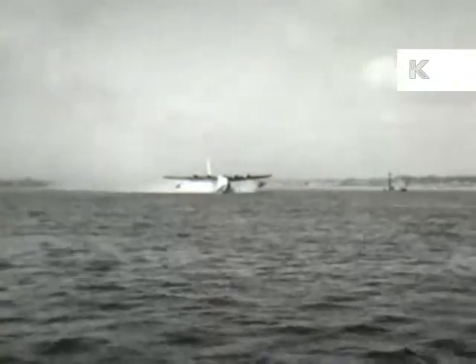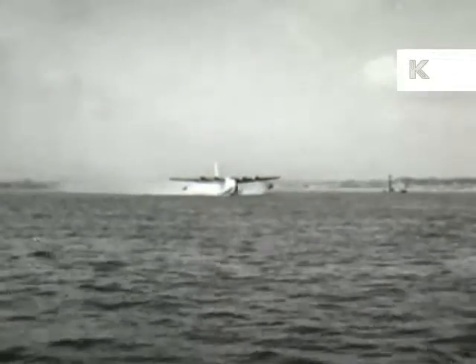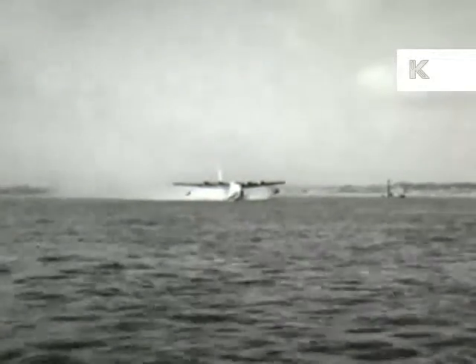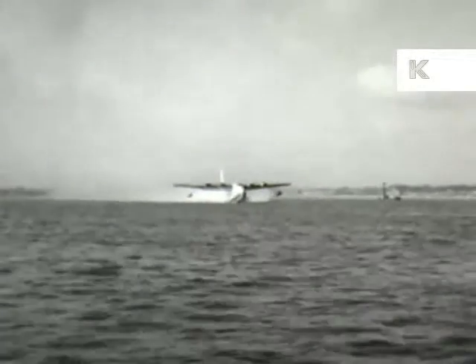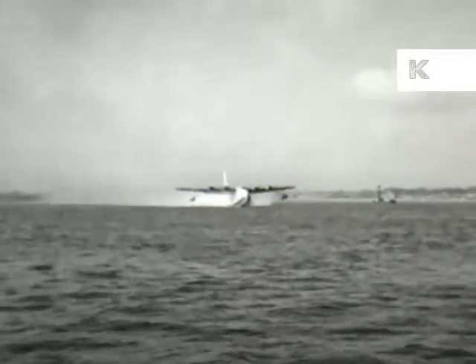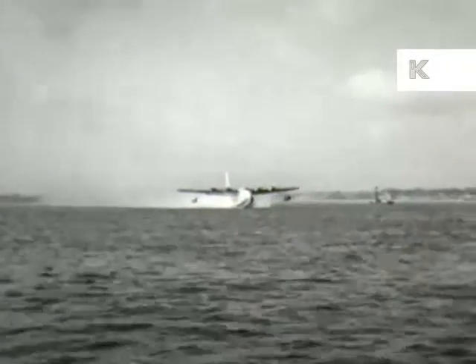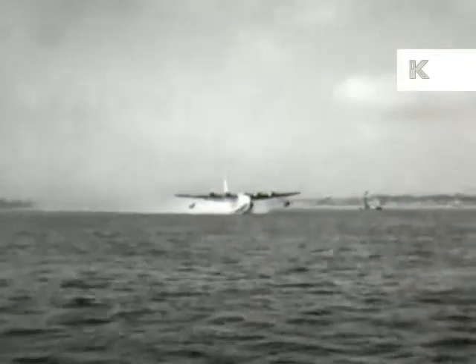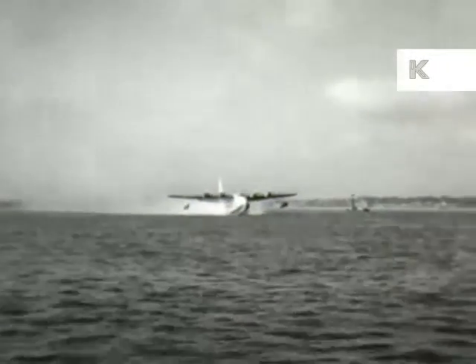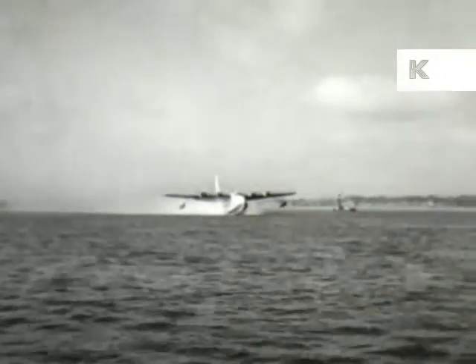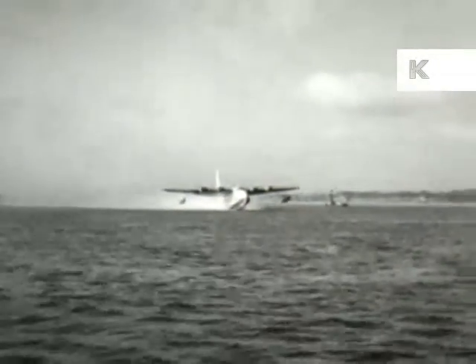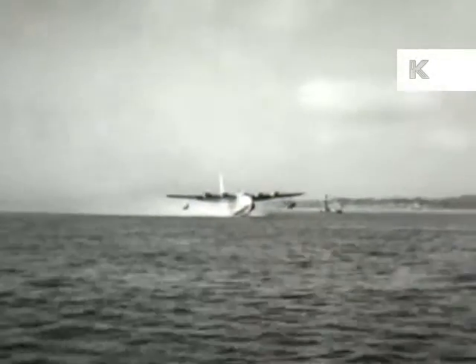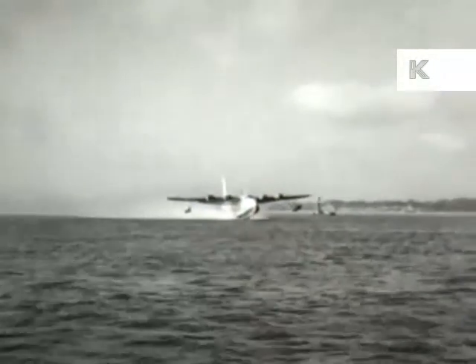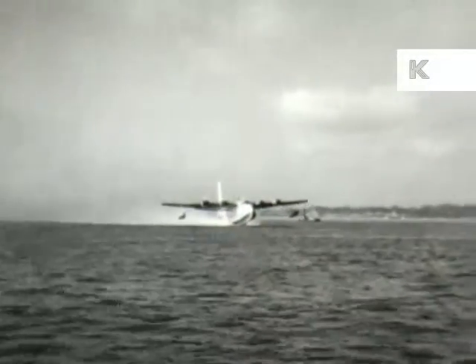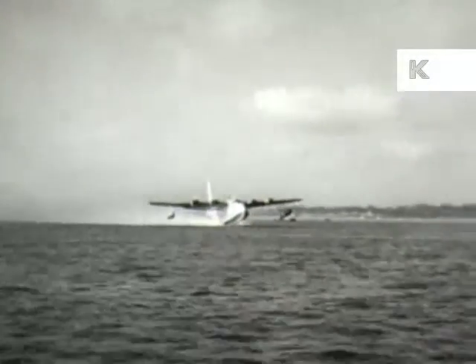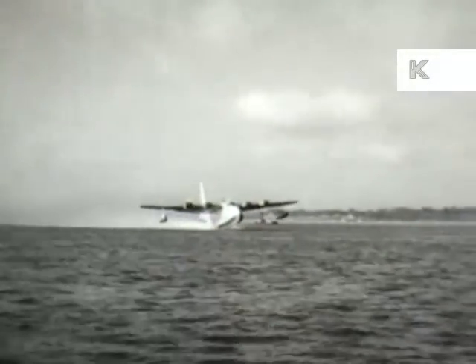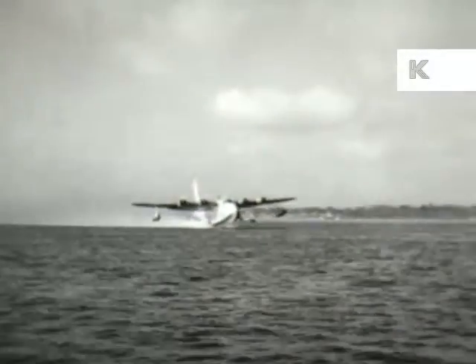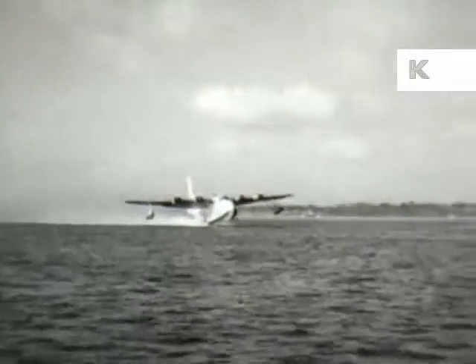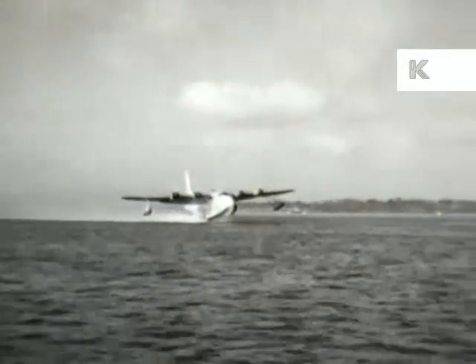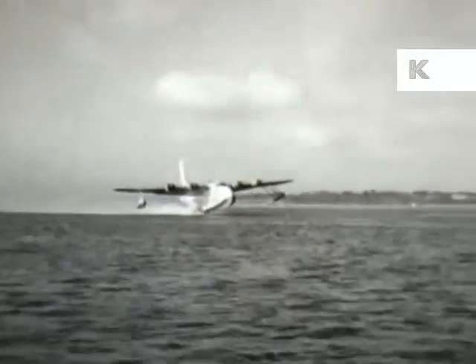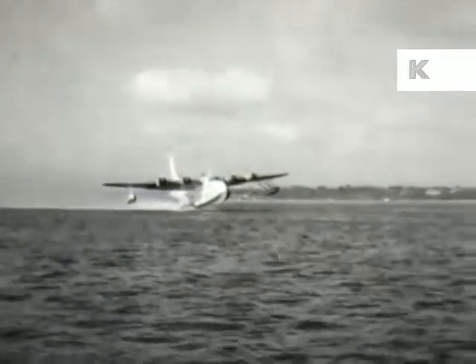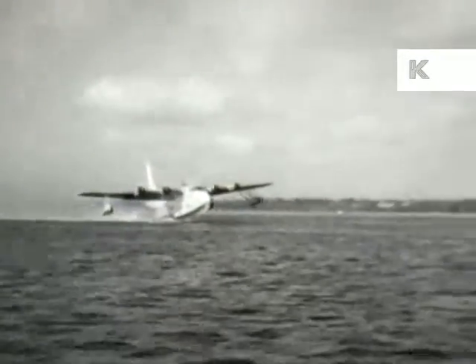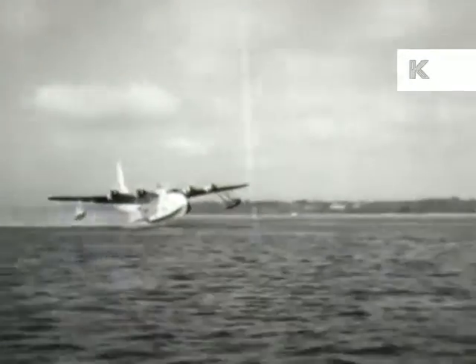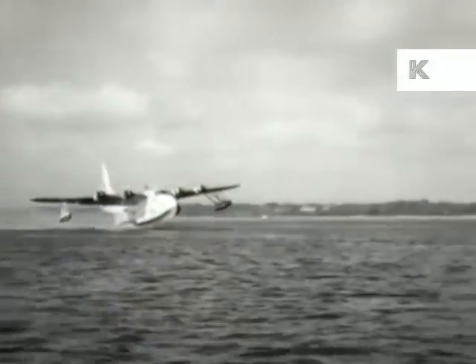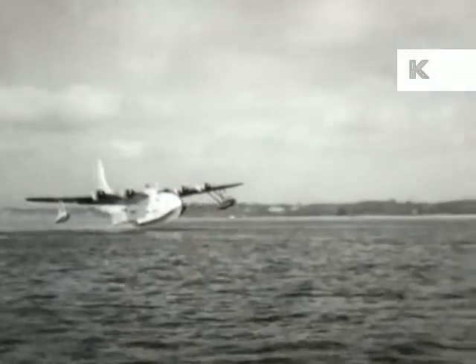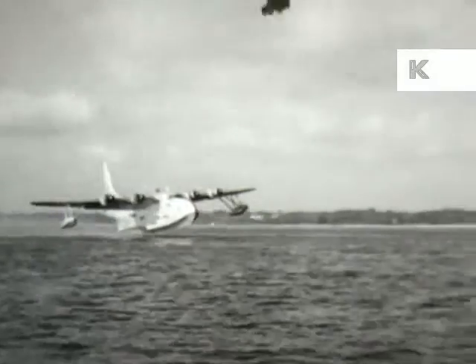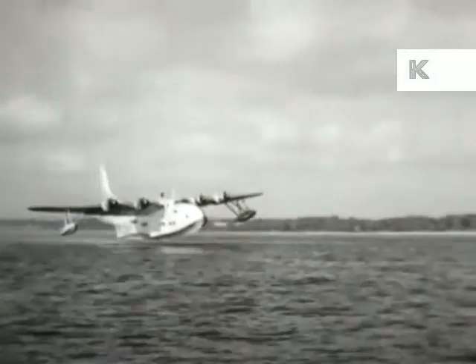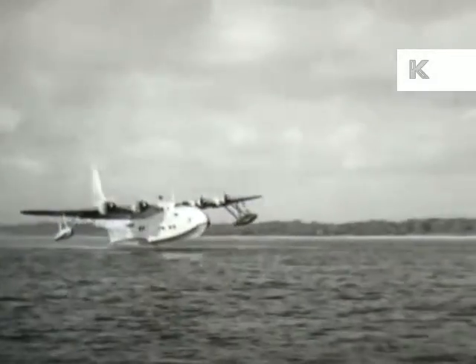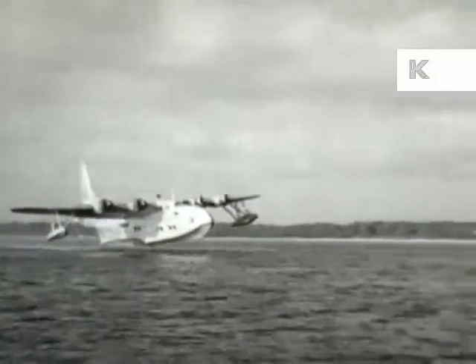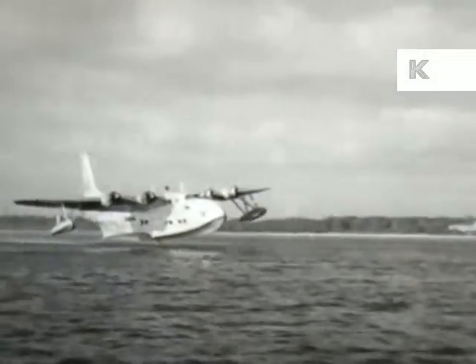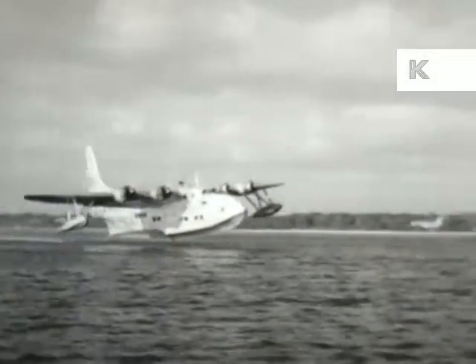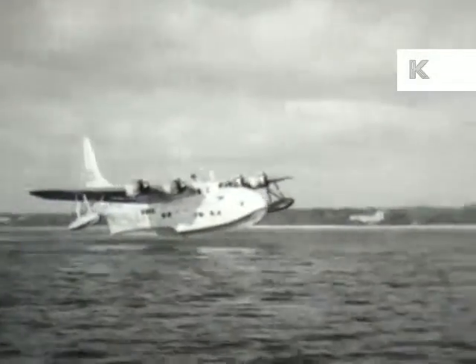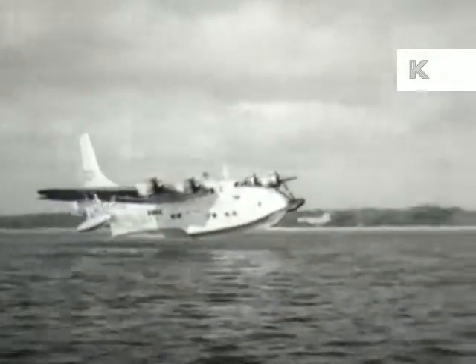With the throttle wide open she roars down the Solent at 90 miles an hour, and she's off and away.